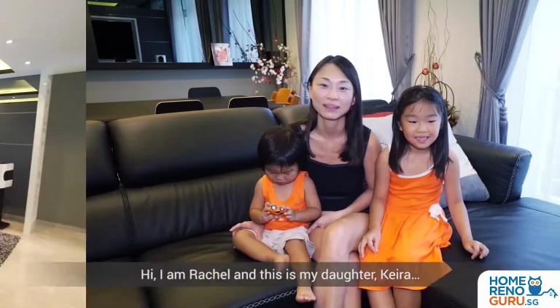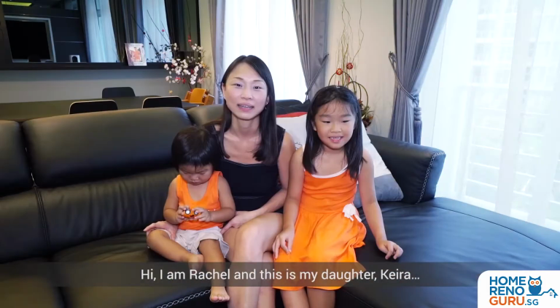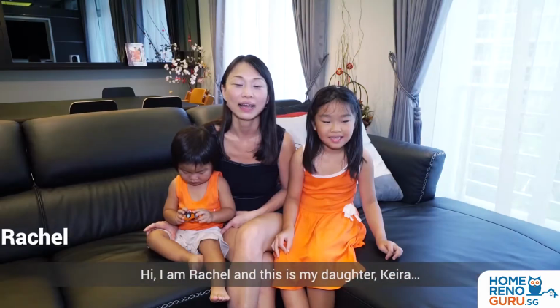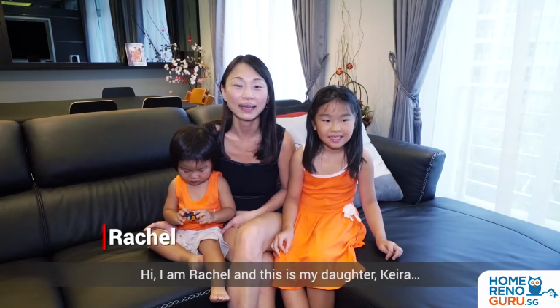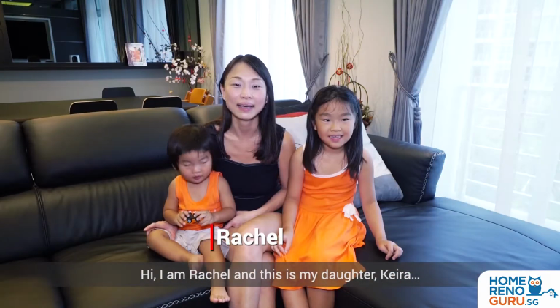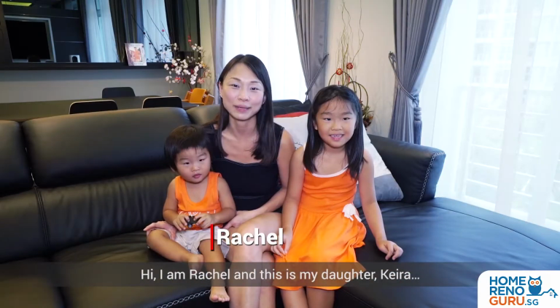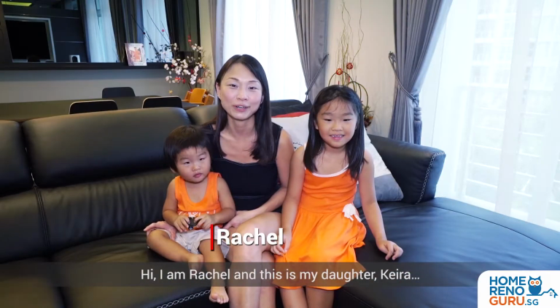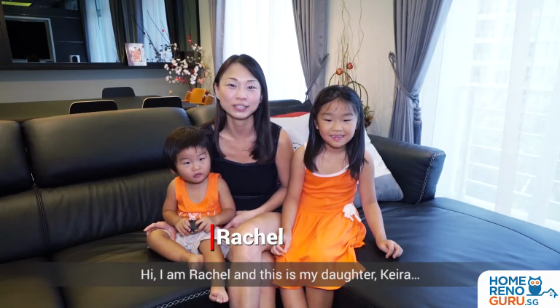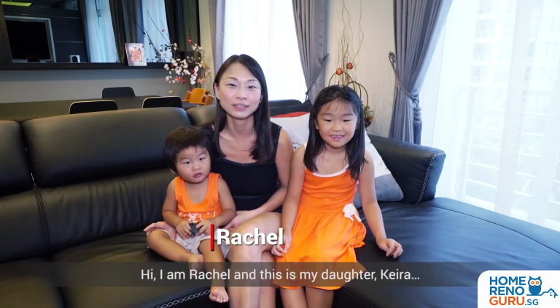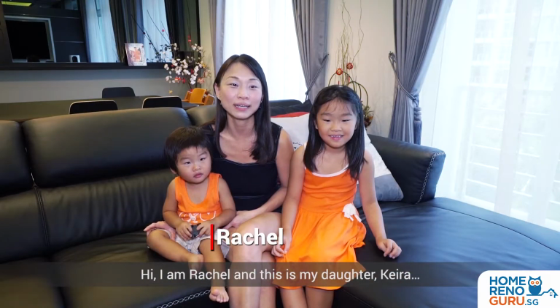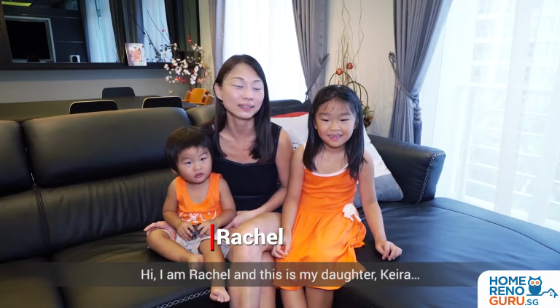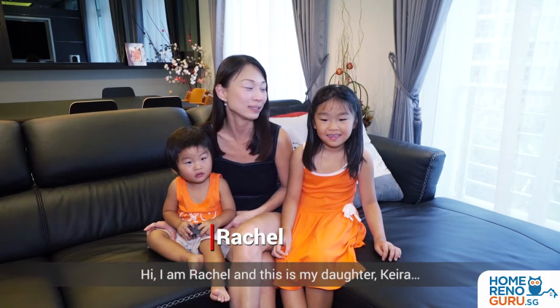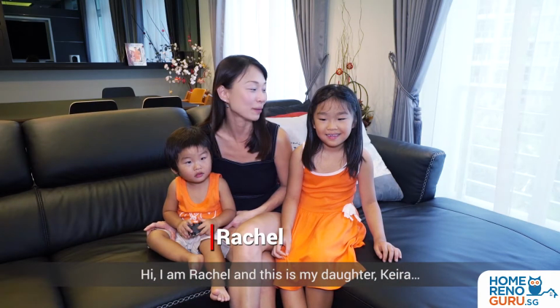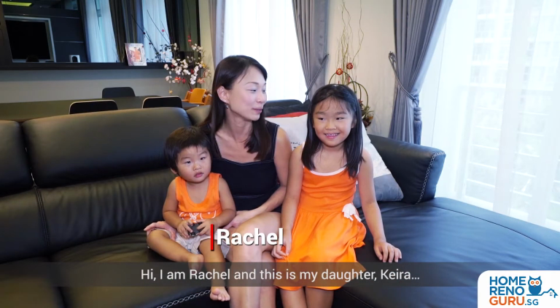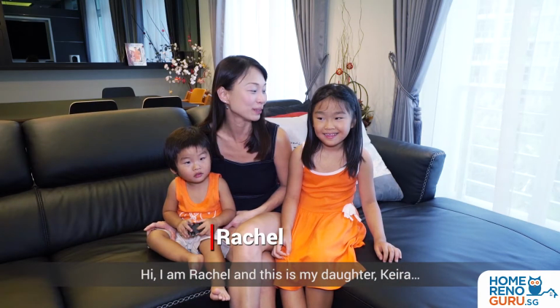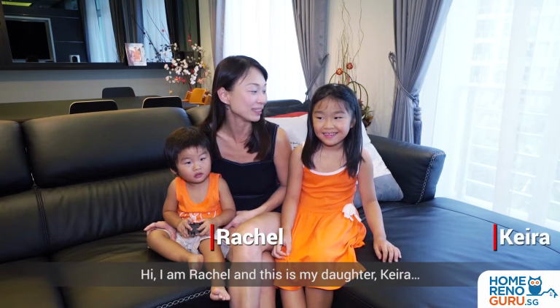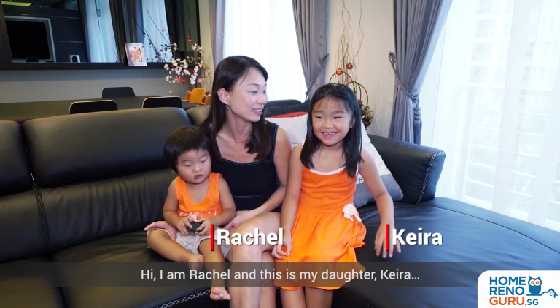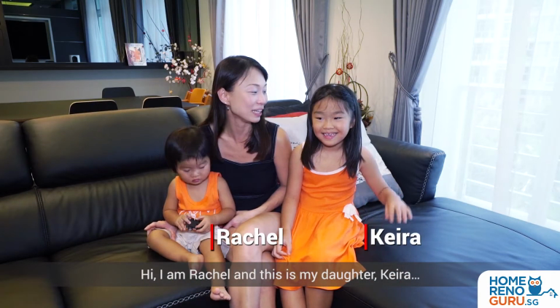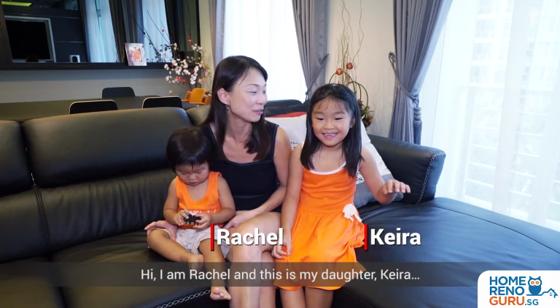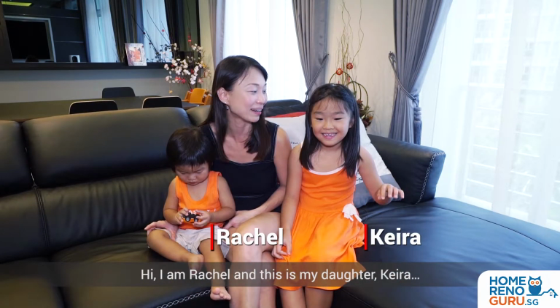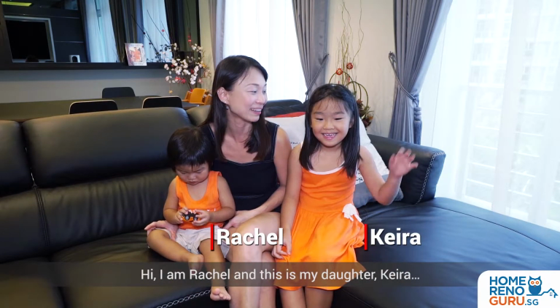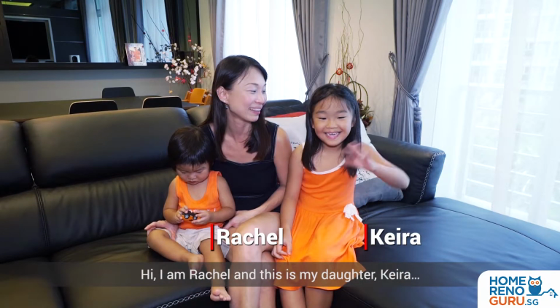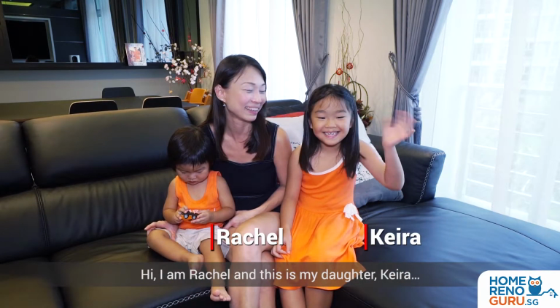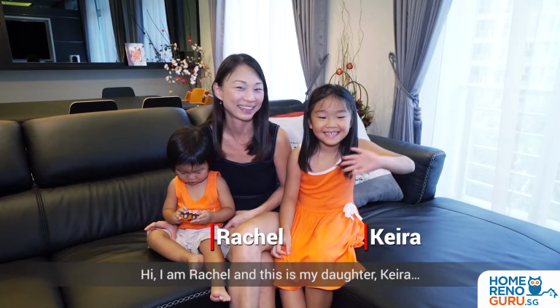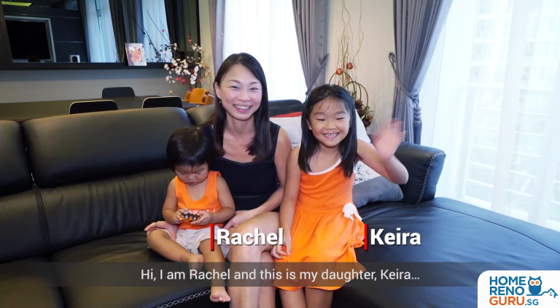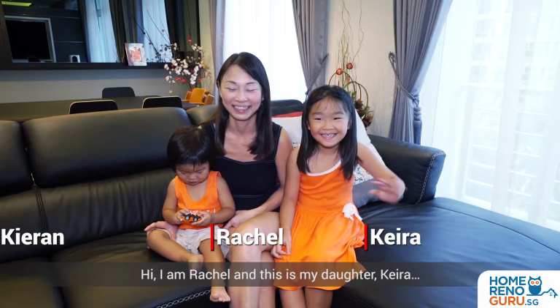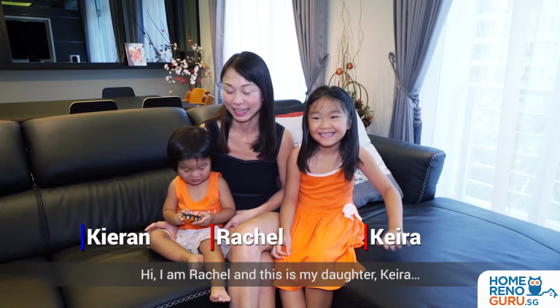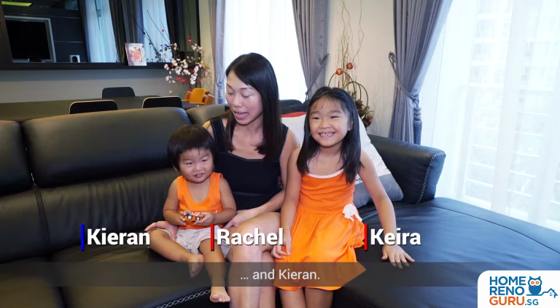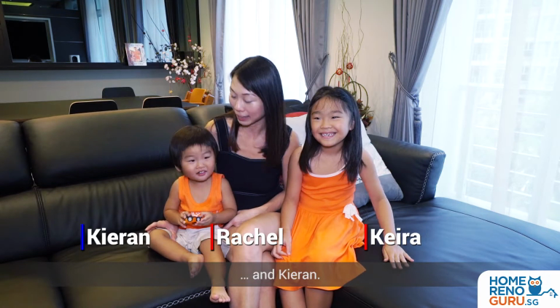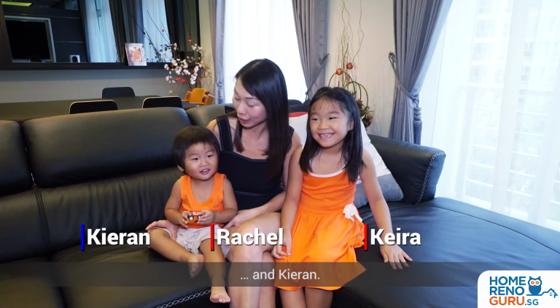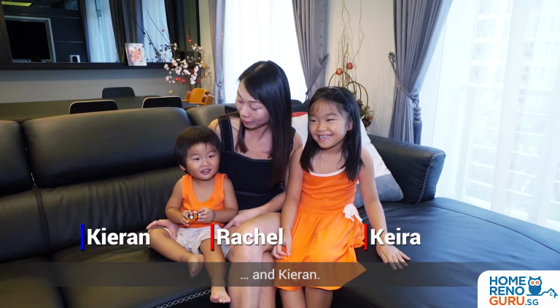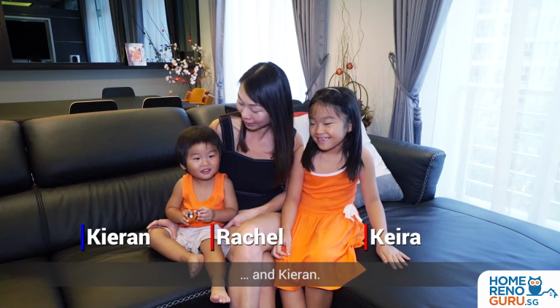Hi, I am Rachel and this is my daughter Kyra. Hello, and Kyren.